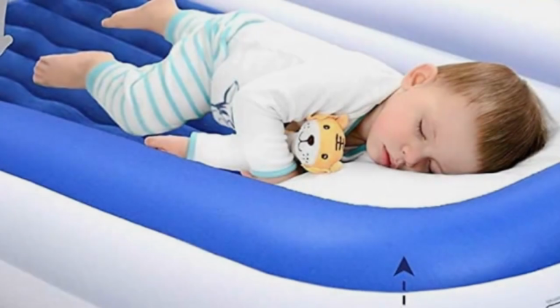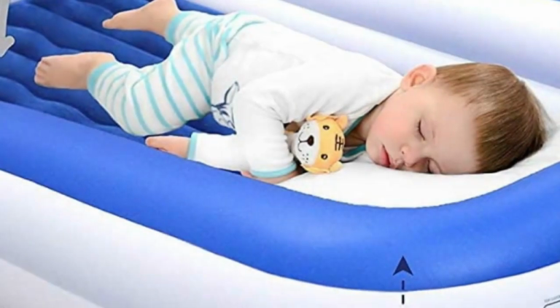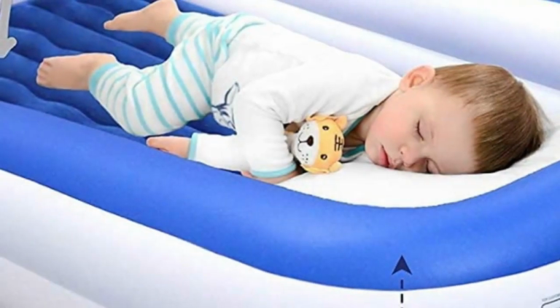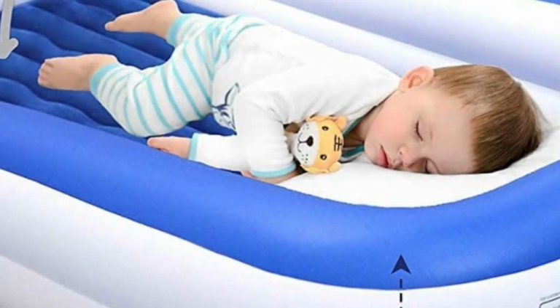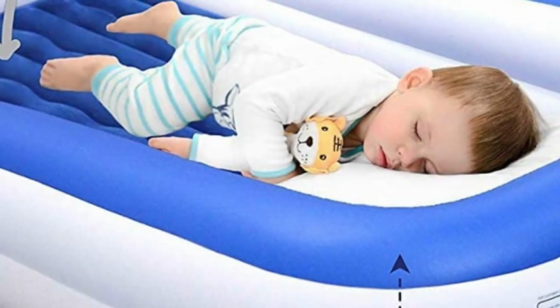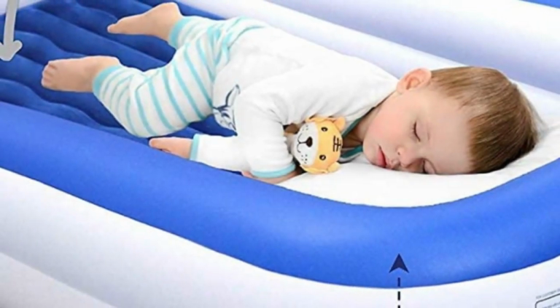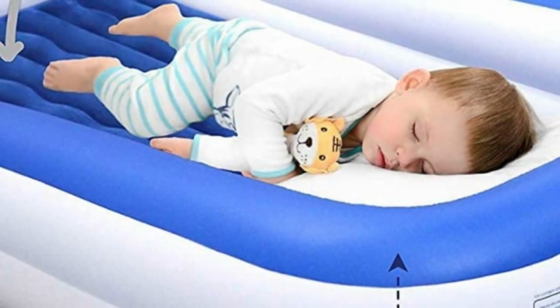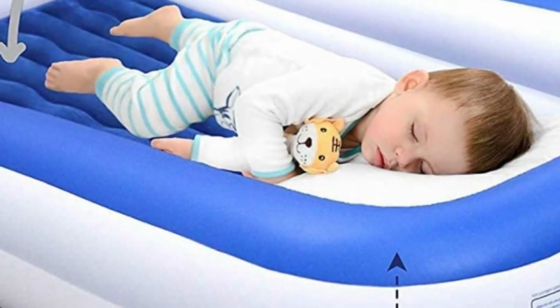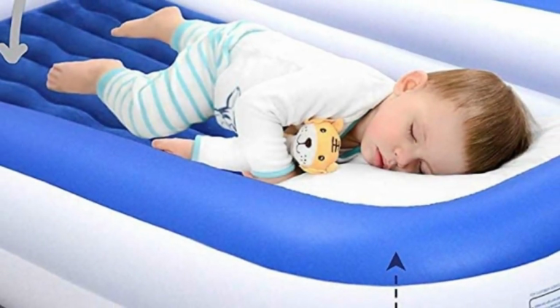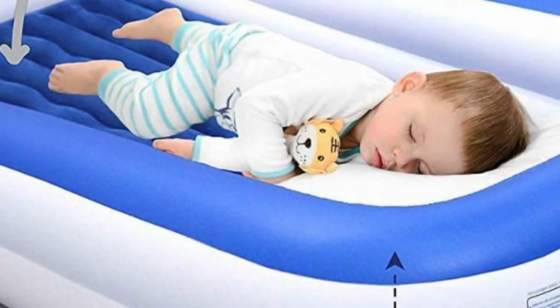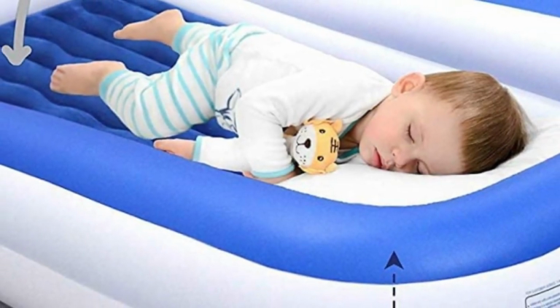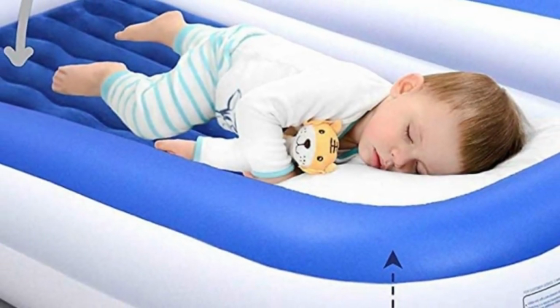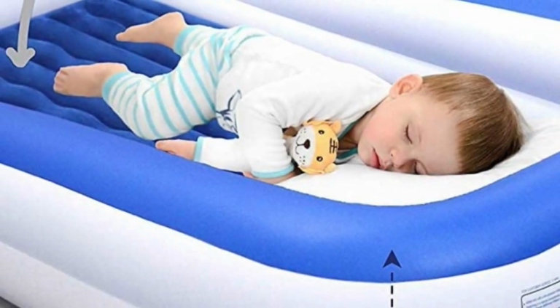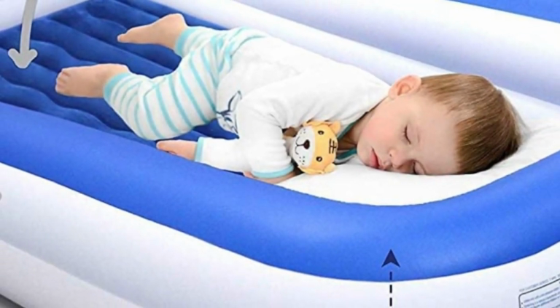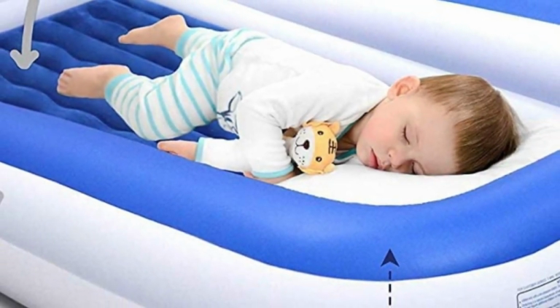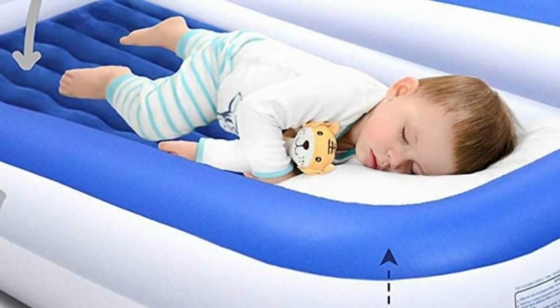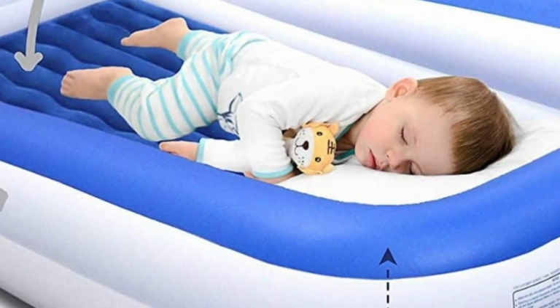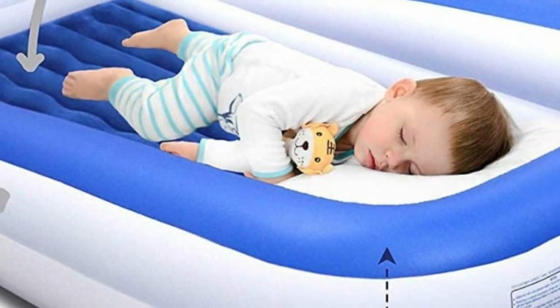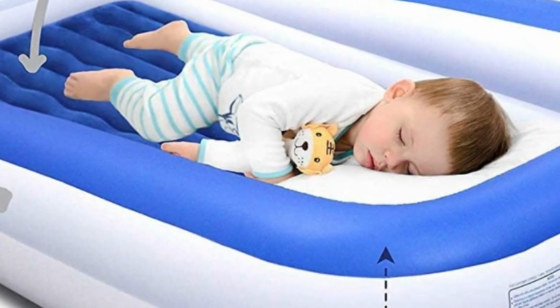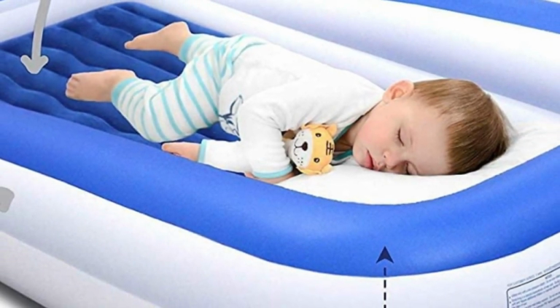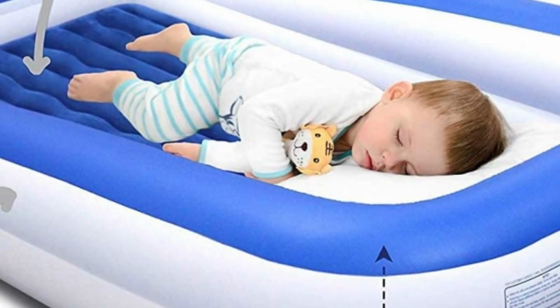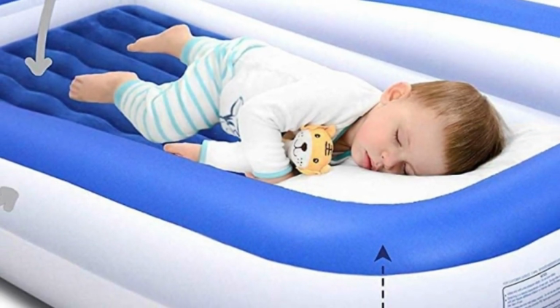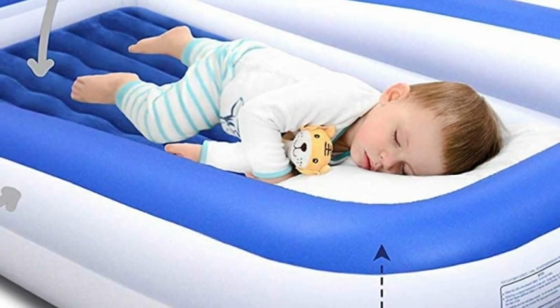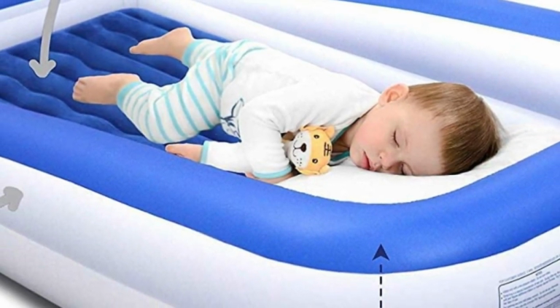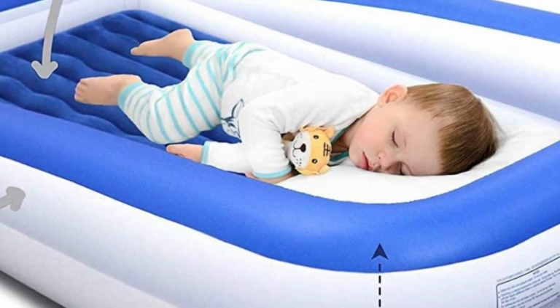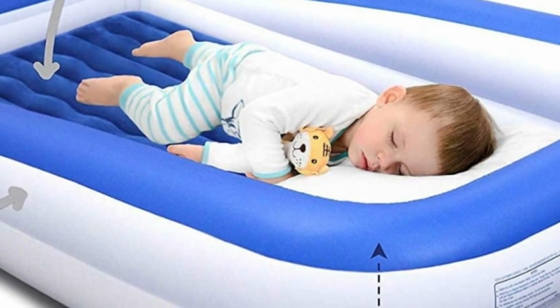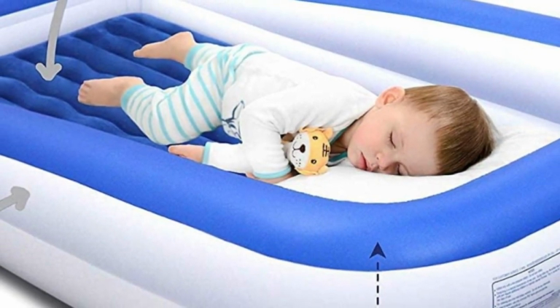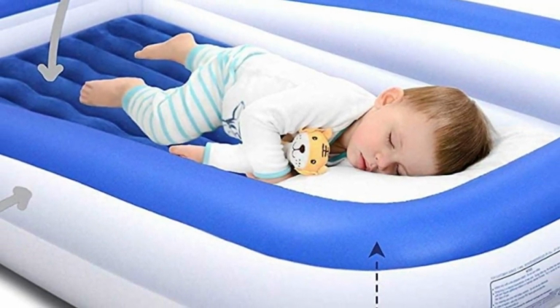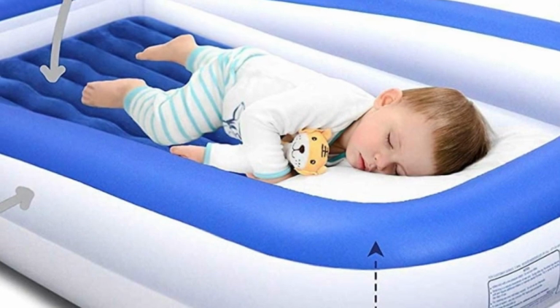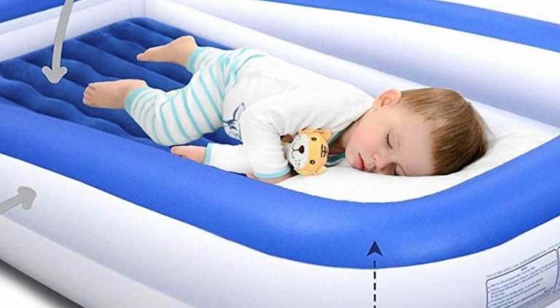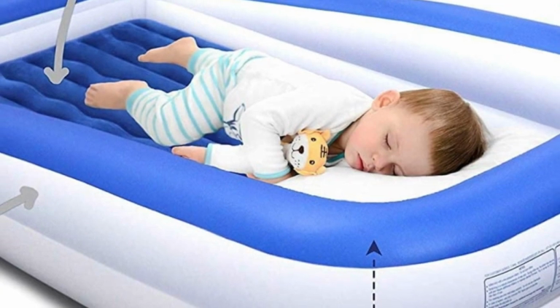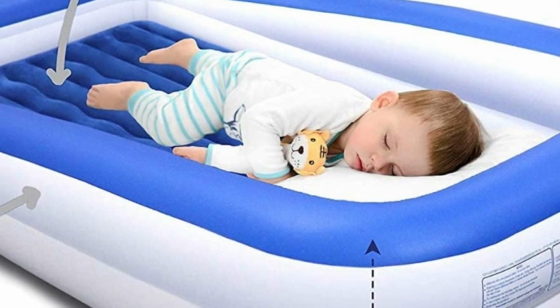The removable coil beam mattress rests snugly inside the outer shell and fits a standard crib sheet.